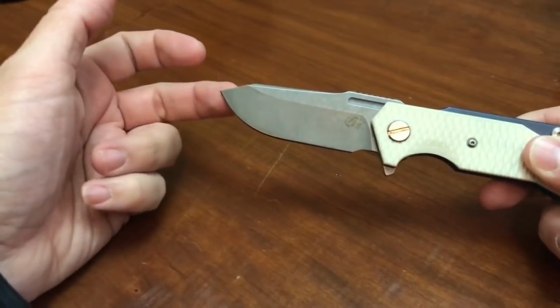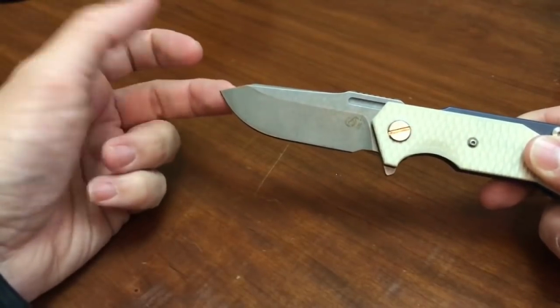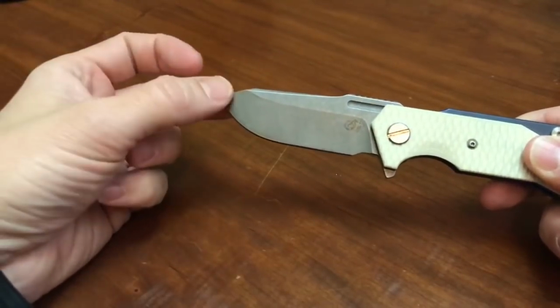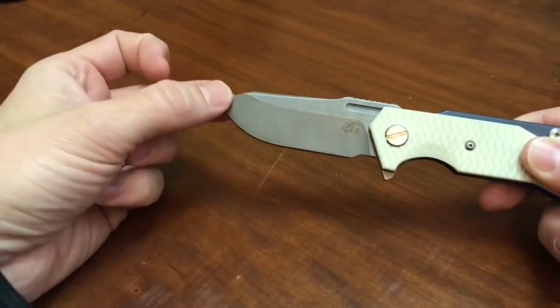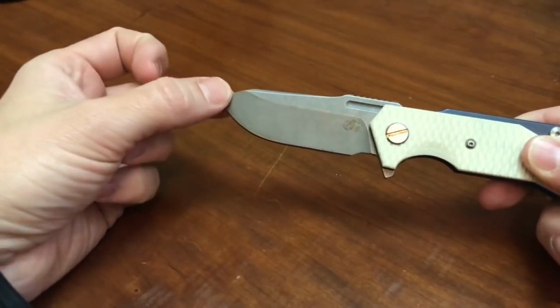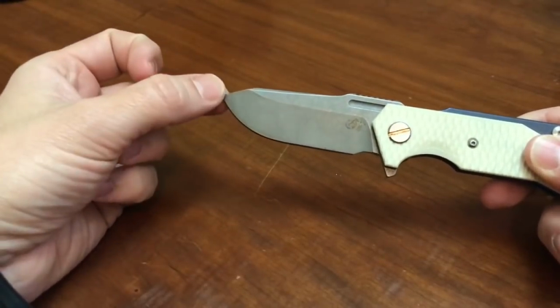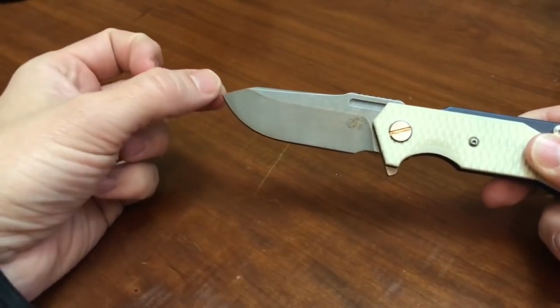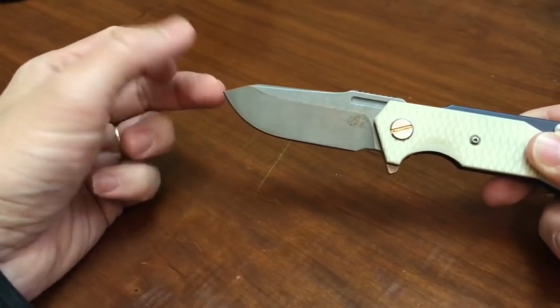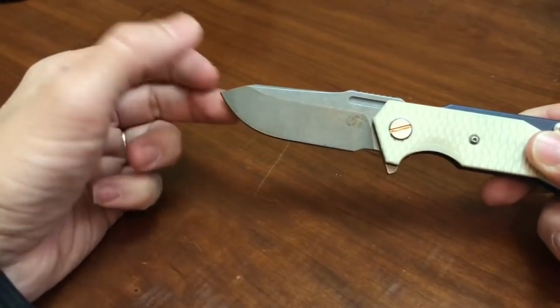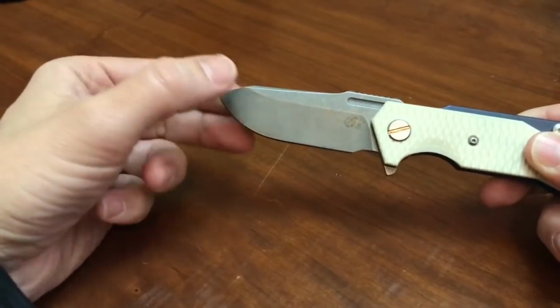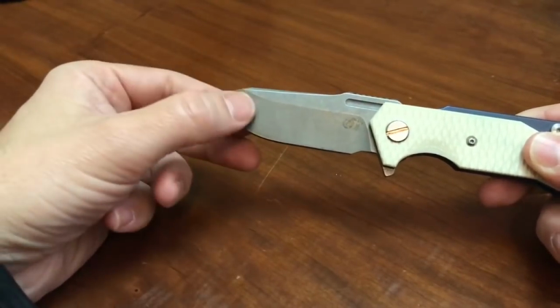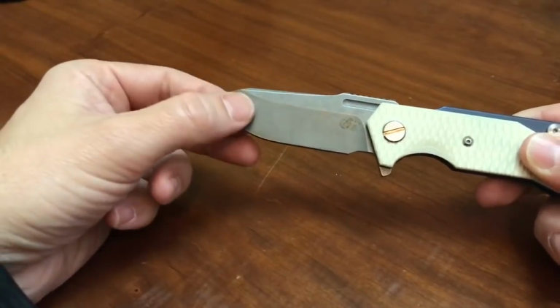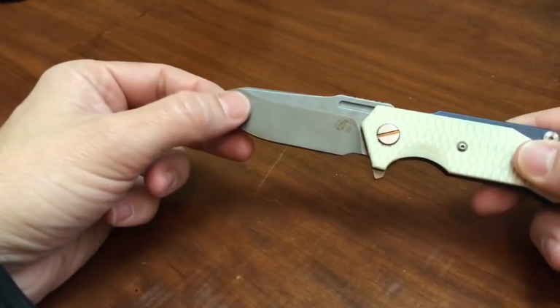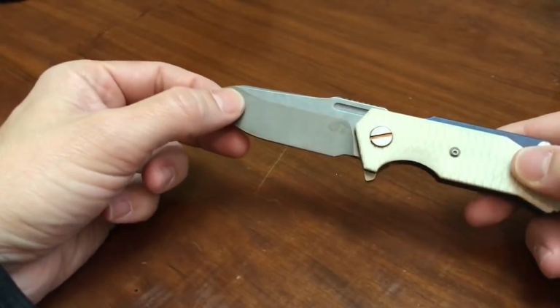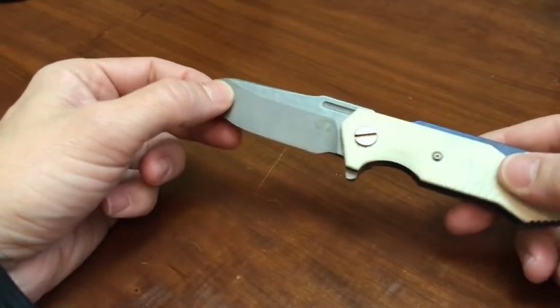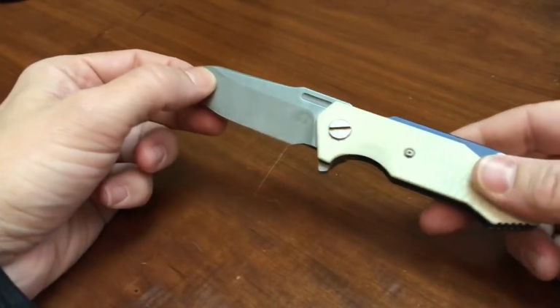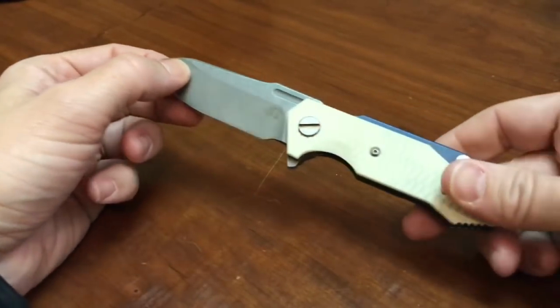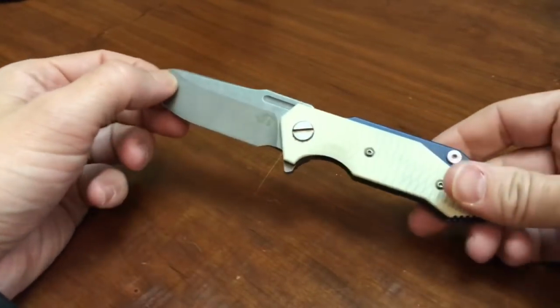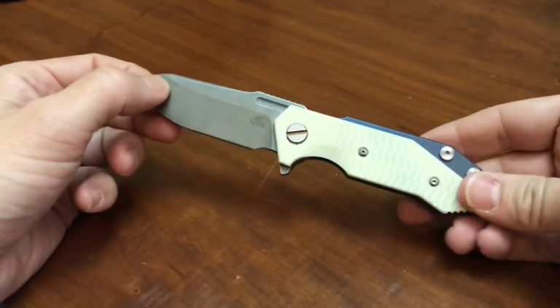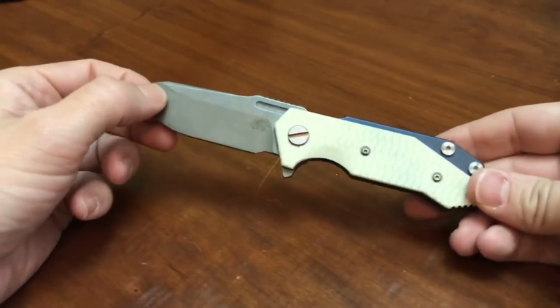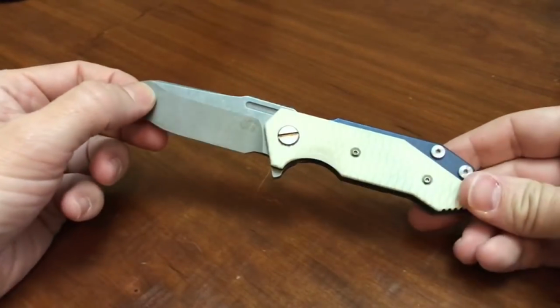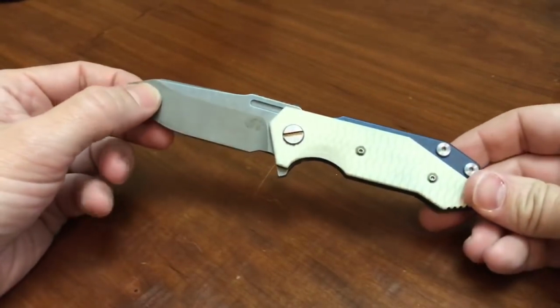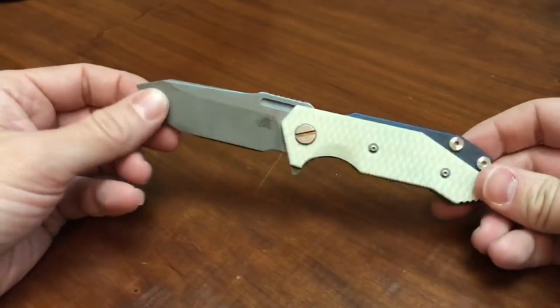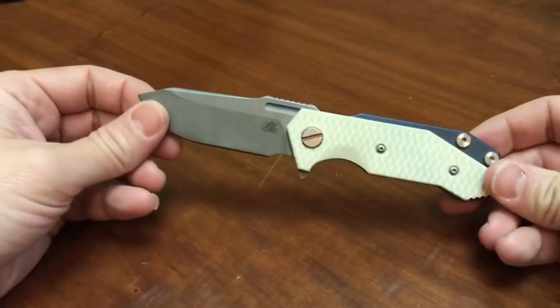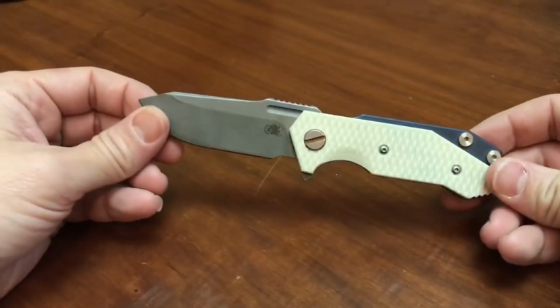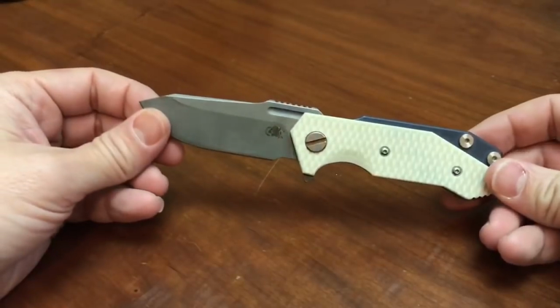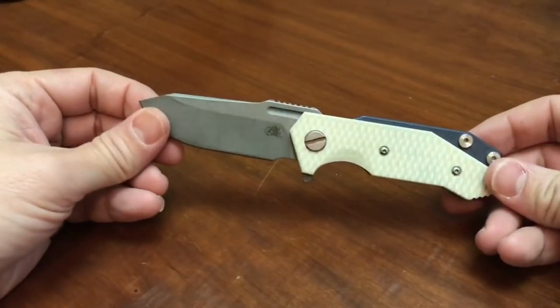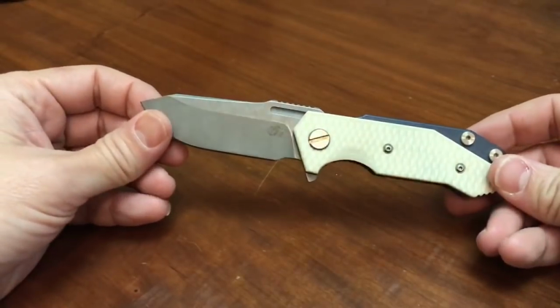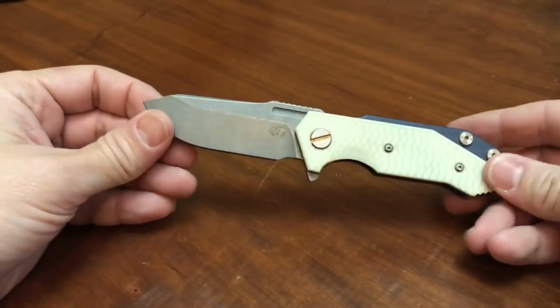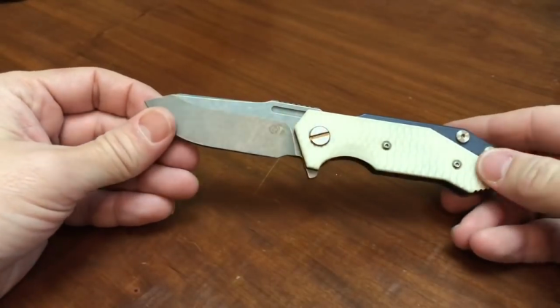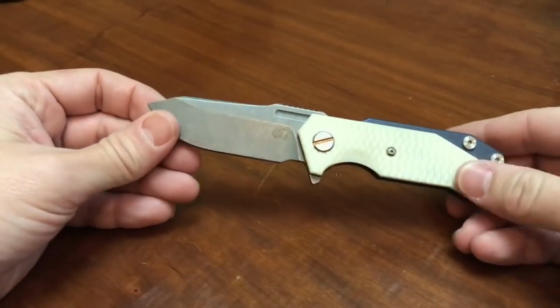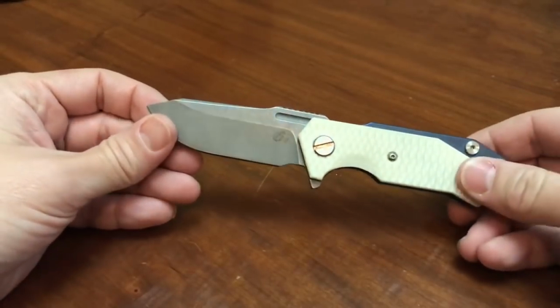This knife is one of the better Hinderers I've ever had. I've reviewed a lot of Hinderer designs and owned a lot of Hinderer knives, and this is my favorite Hinderer knife.